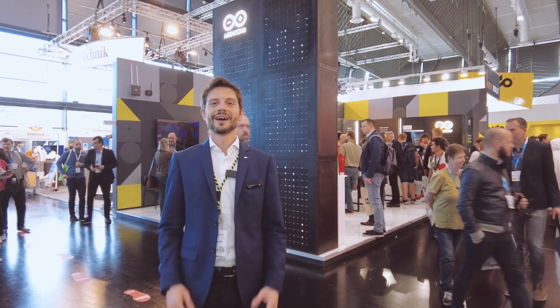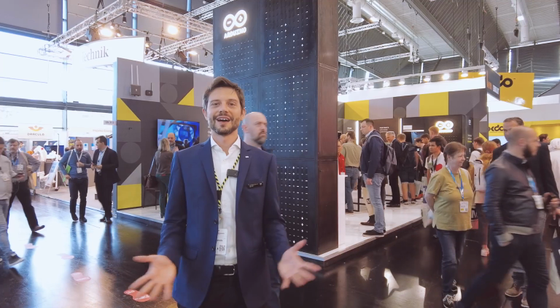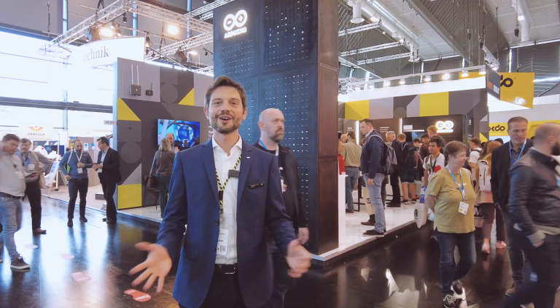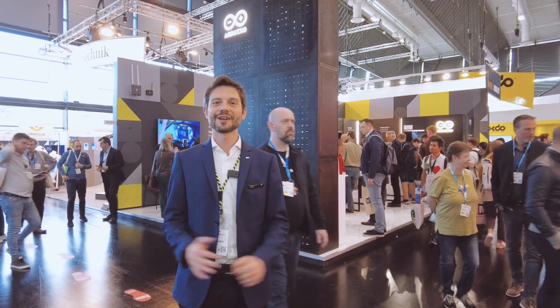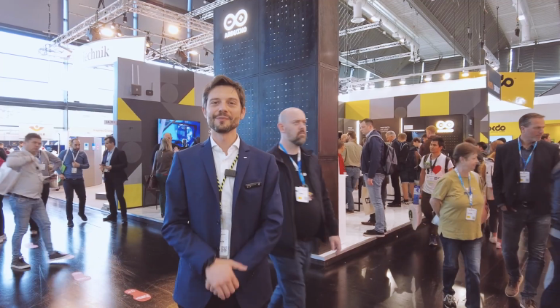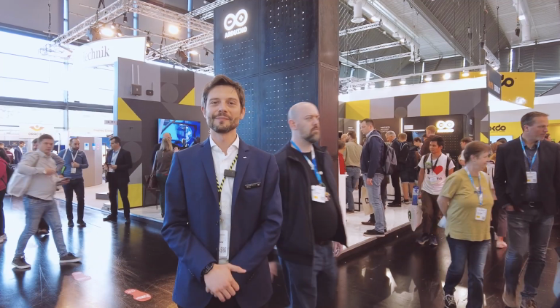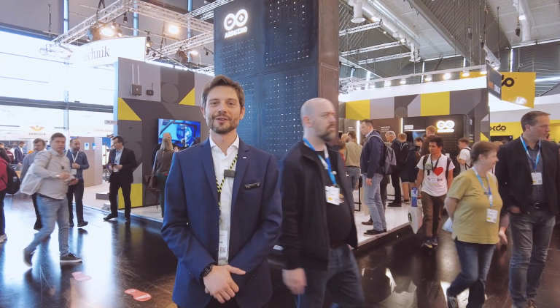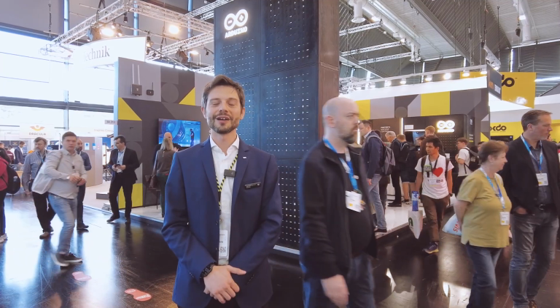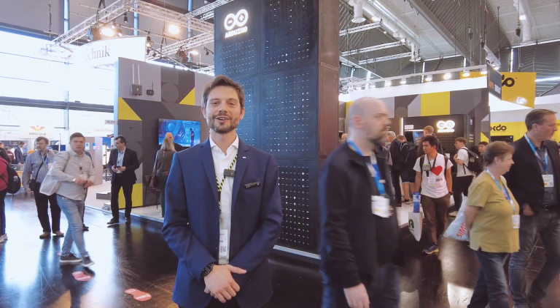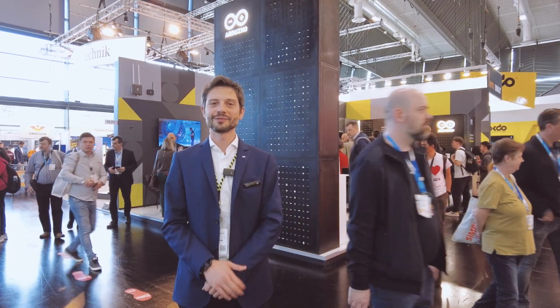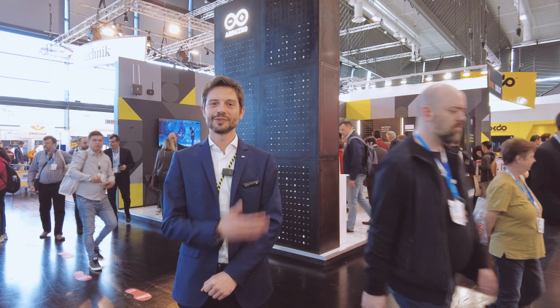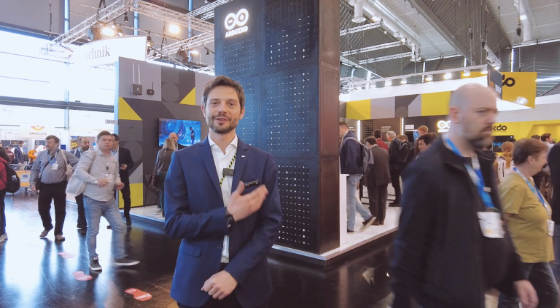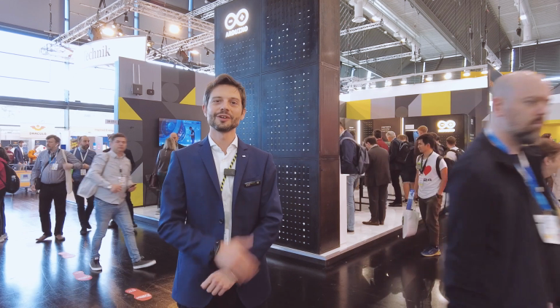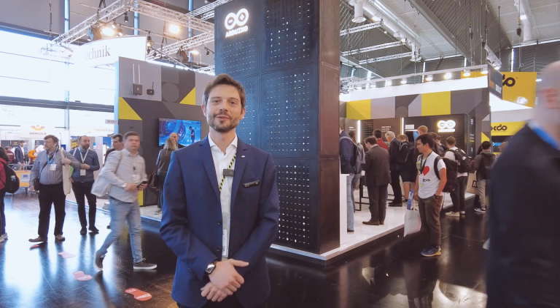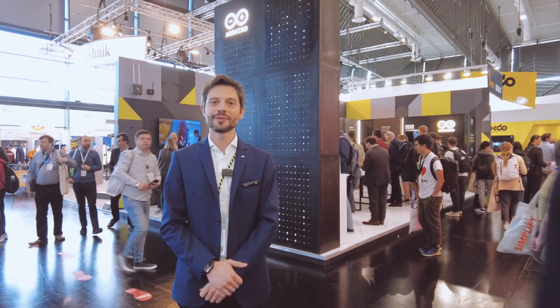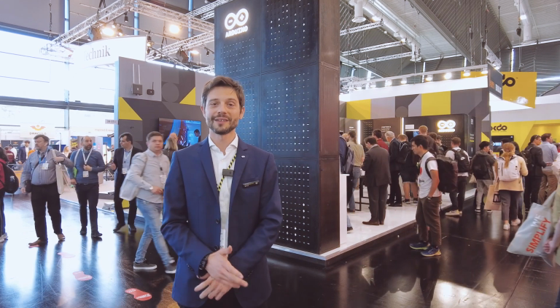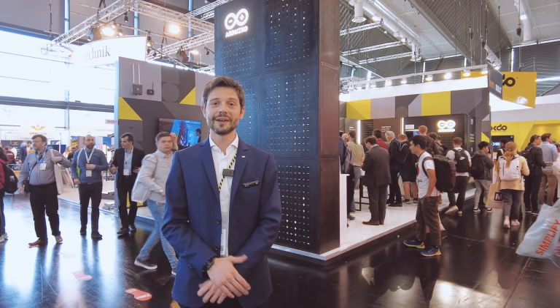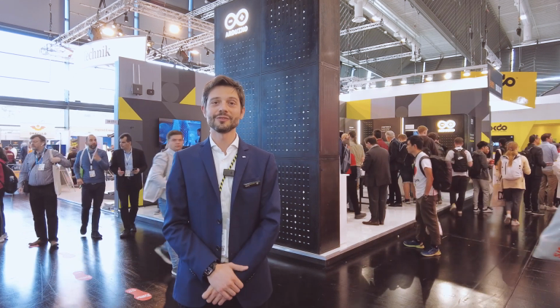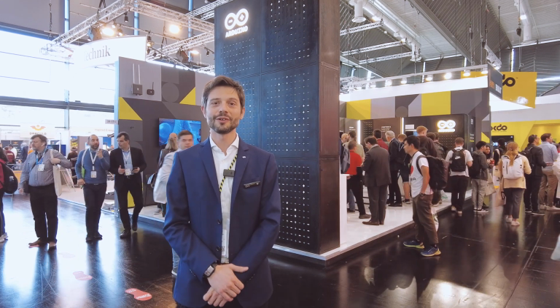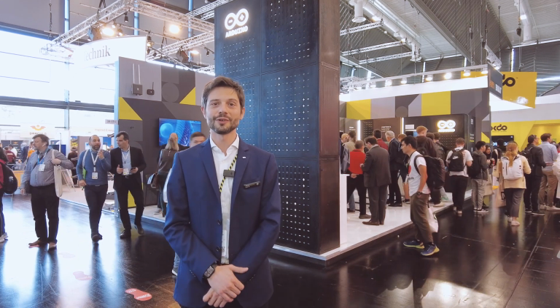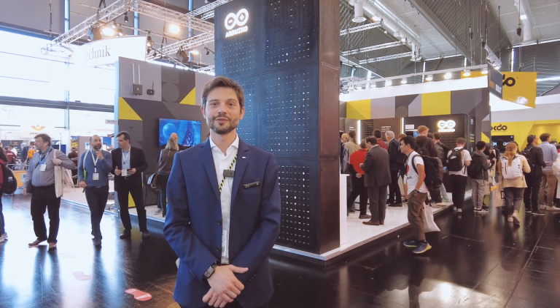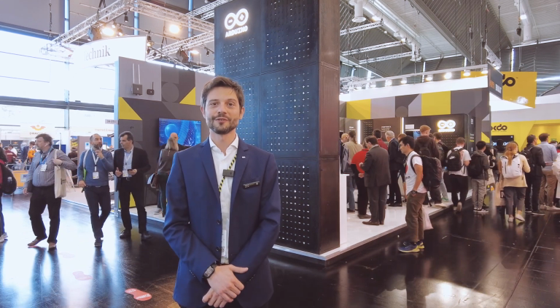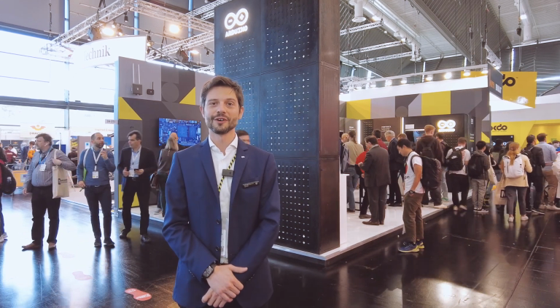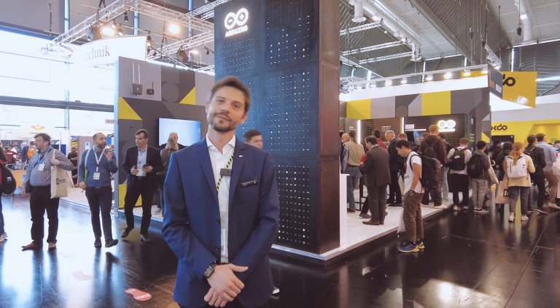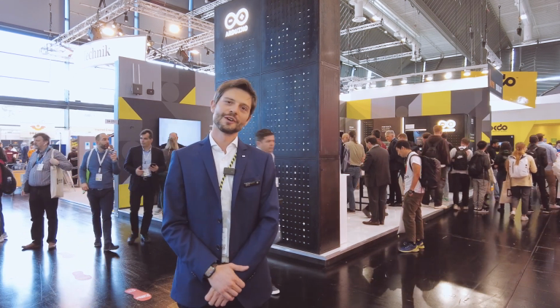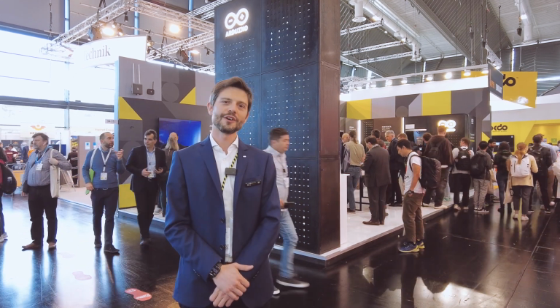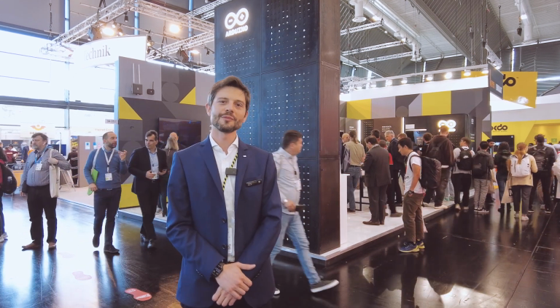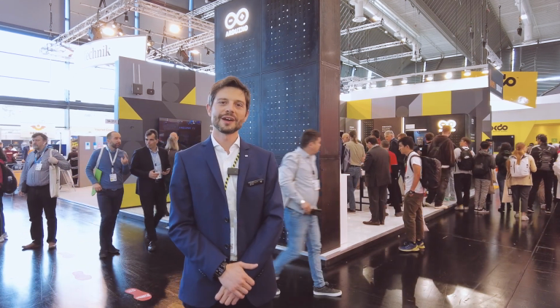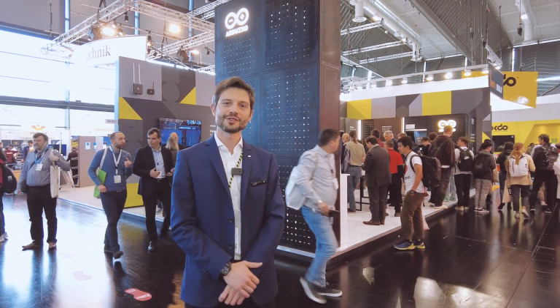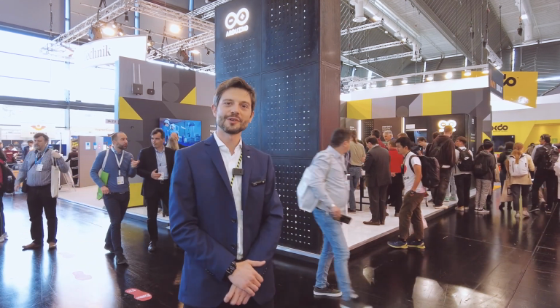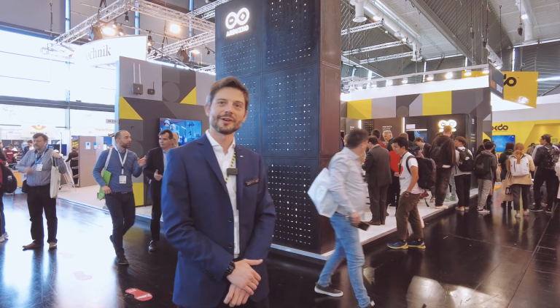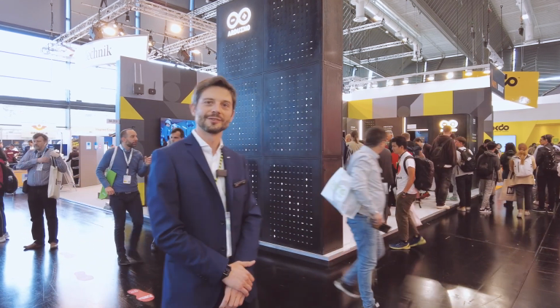Hello OkDoo people, welcome to the Arduino booth at Embedded World 2024. Follow me, I'll show you around.